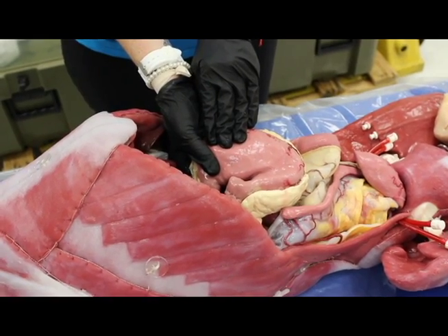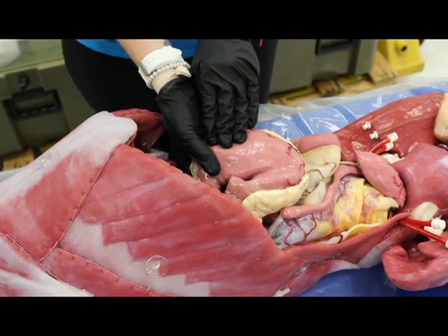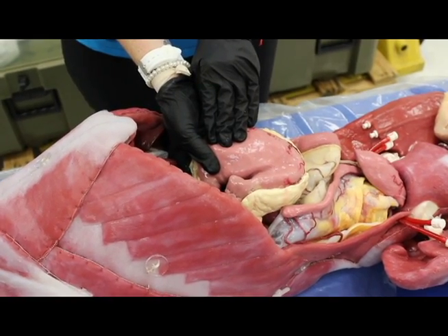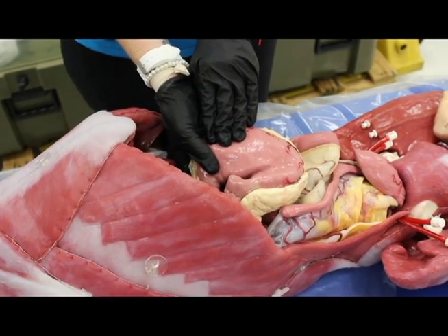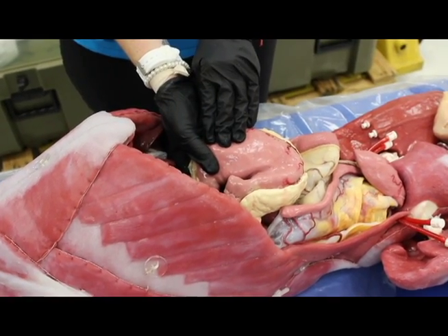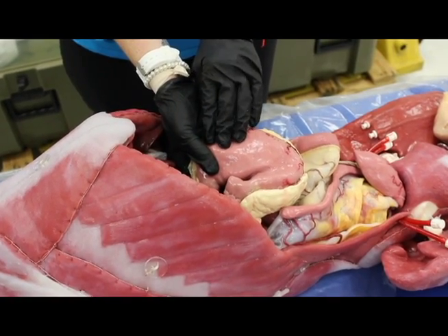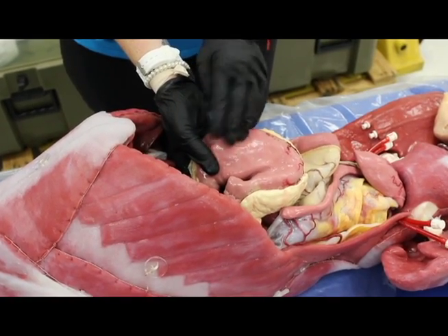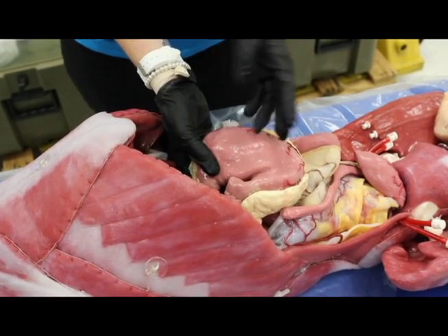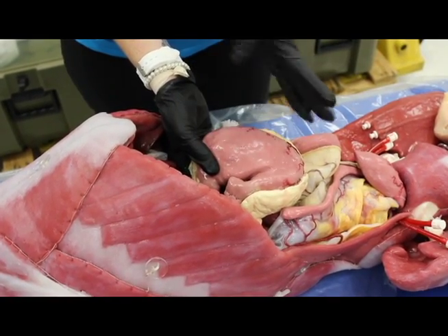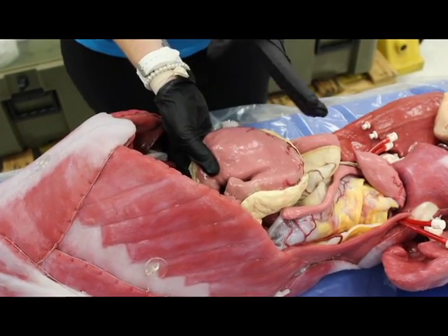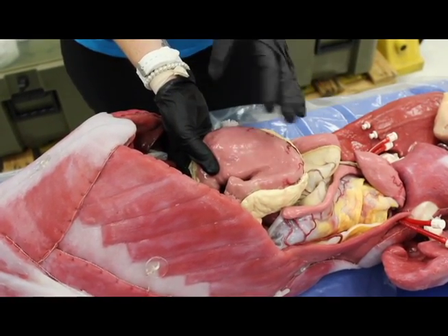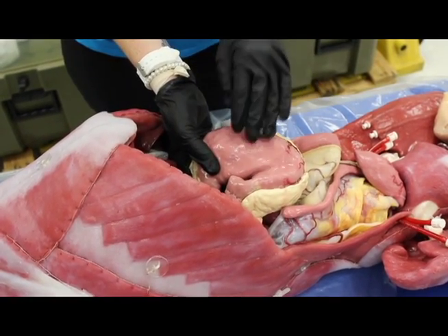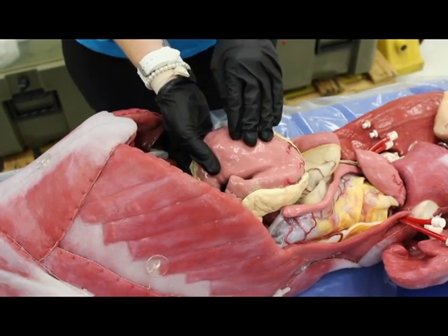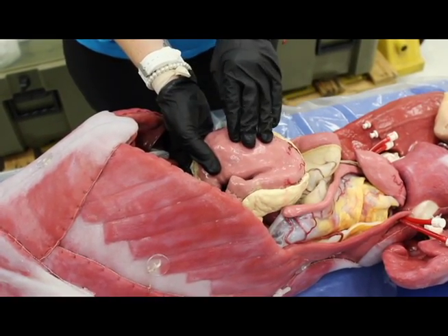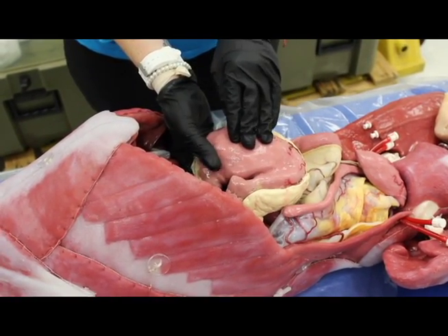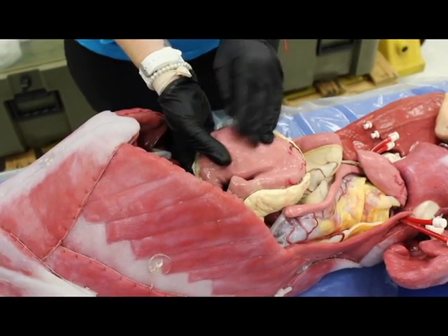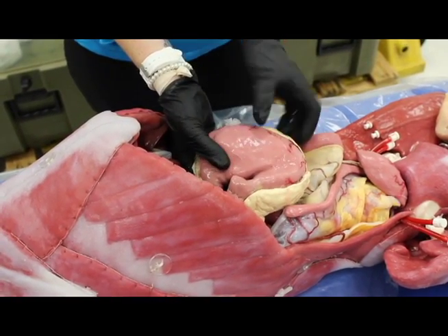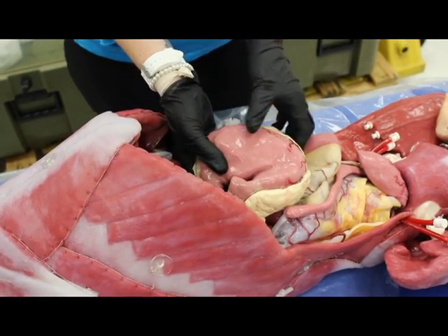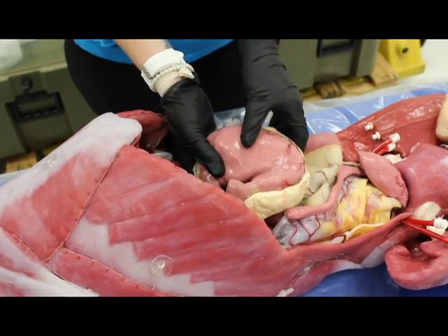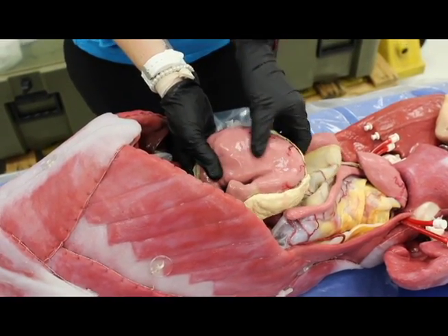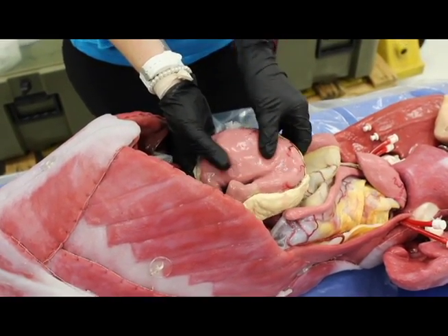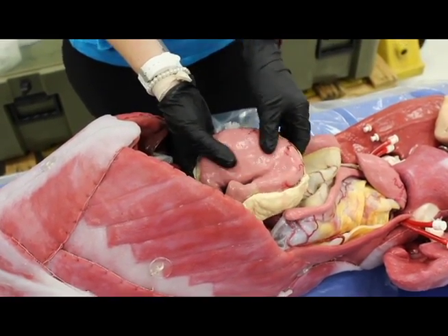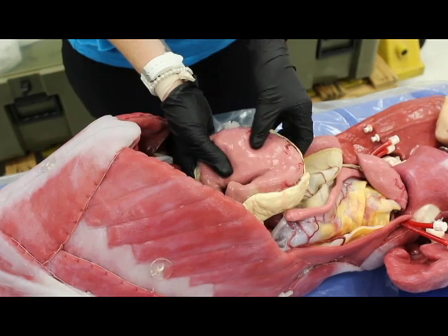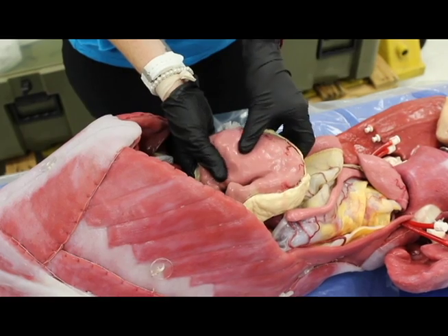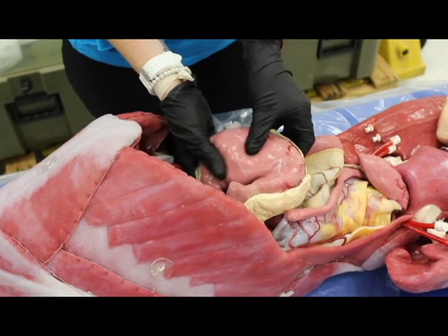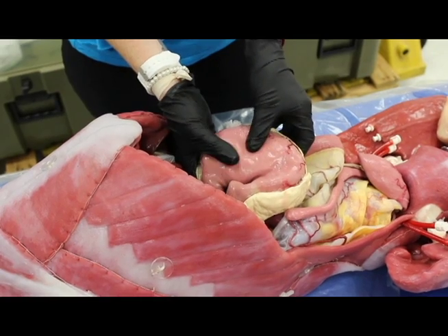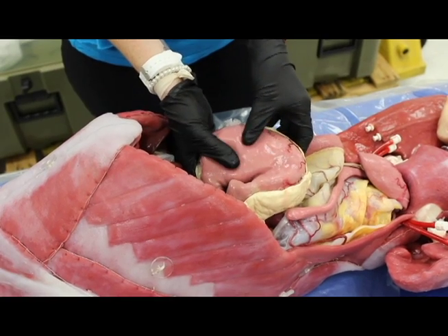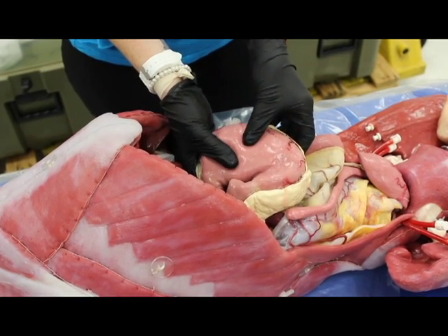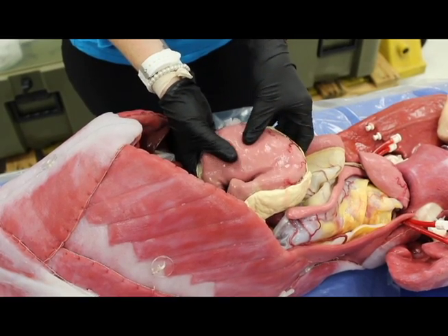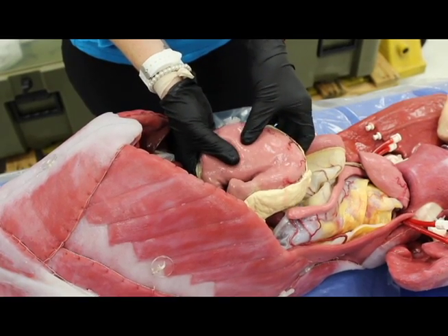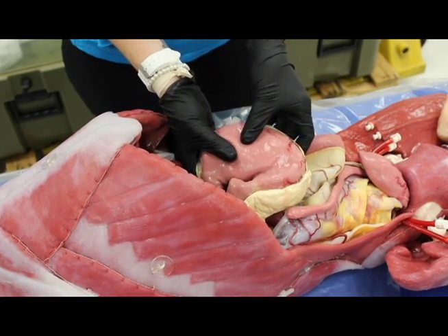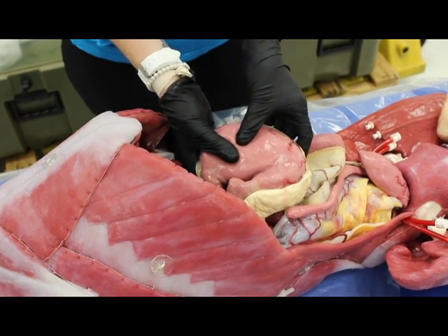It could be a scrunchie, it could be a rubber duck. I mean, I don't know.